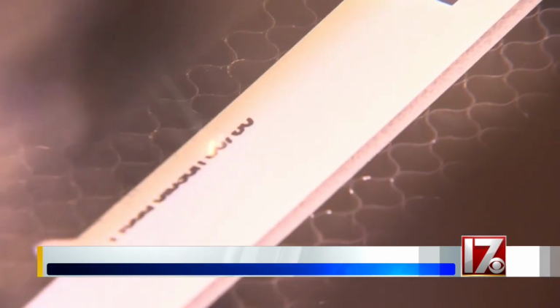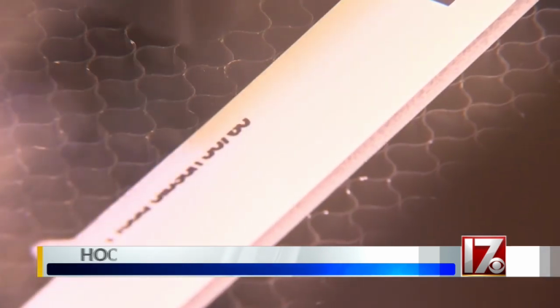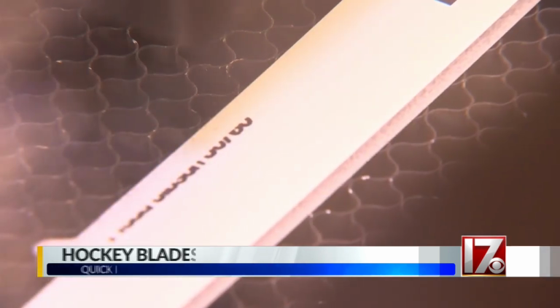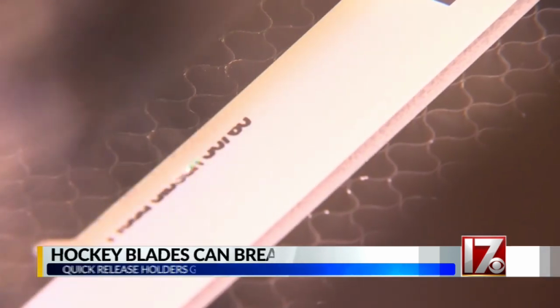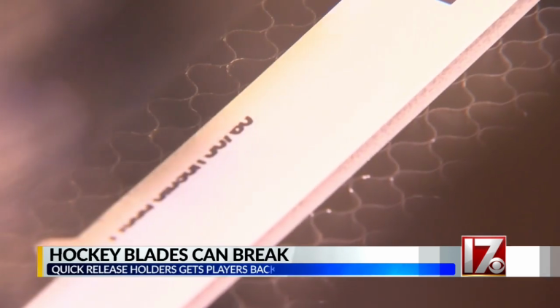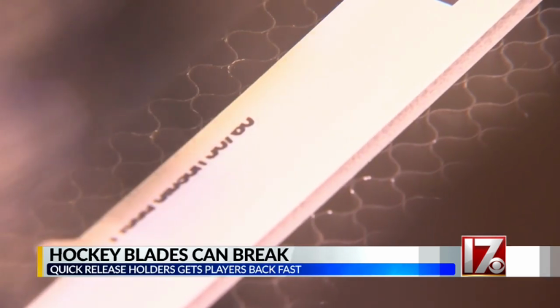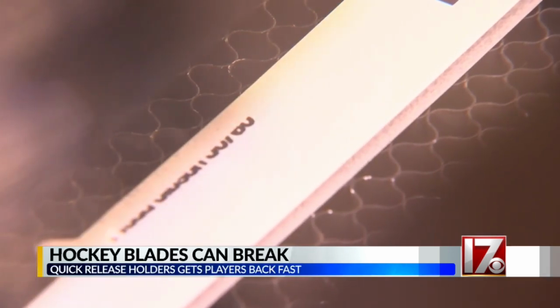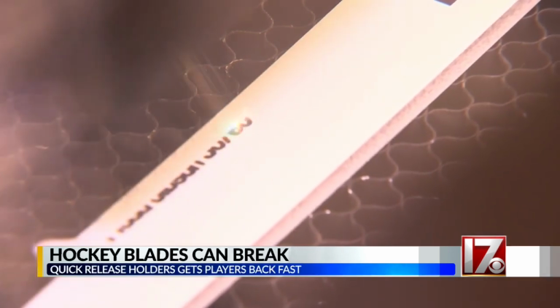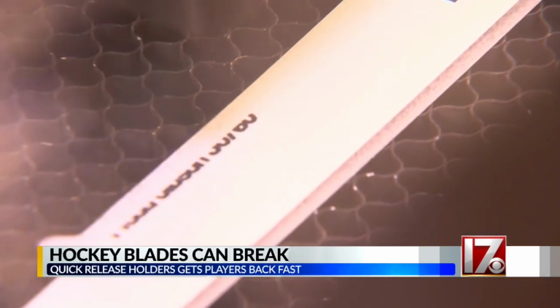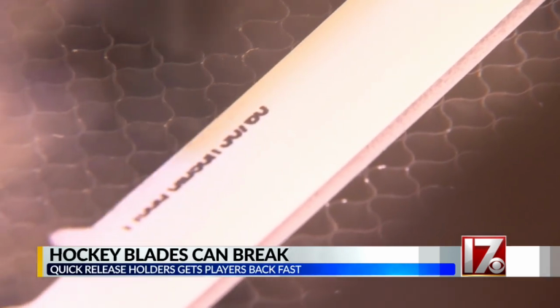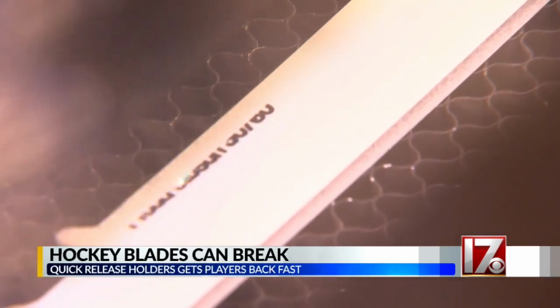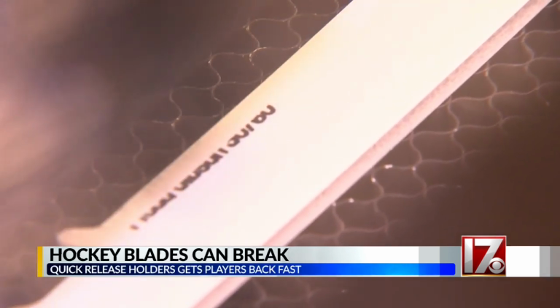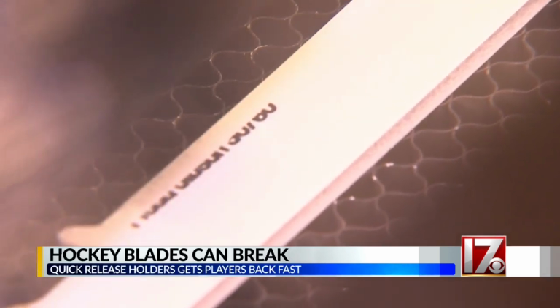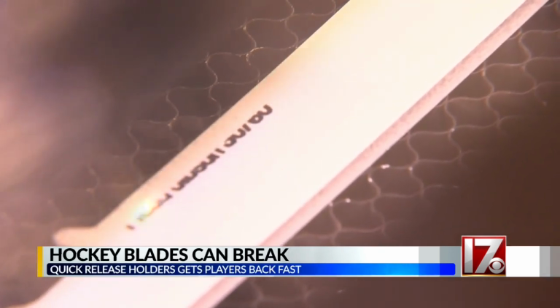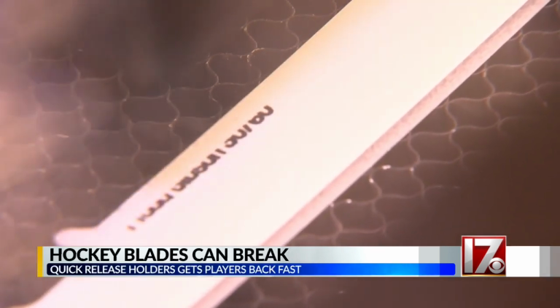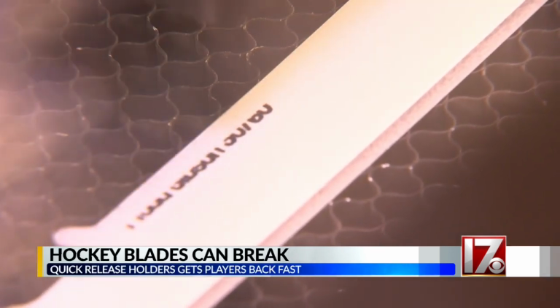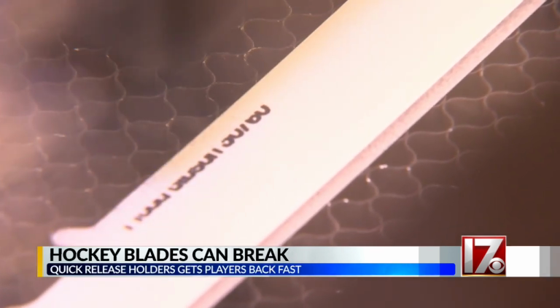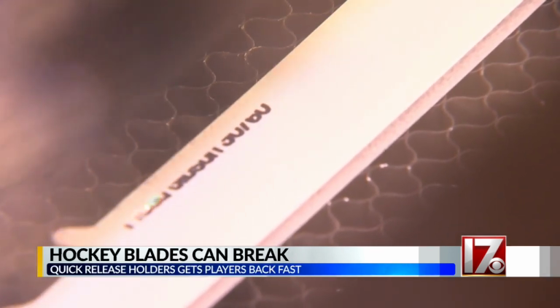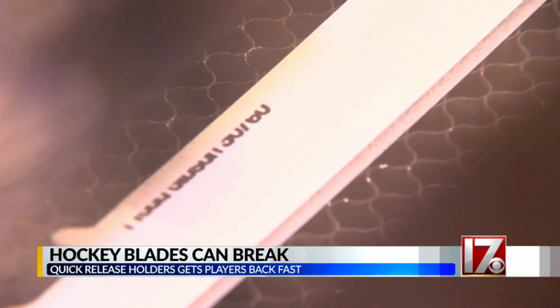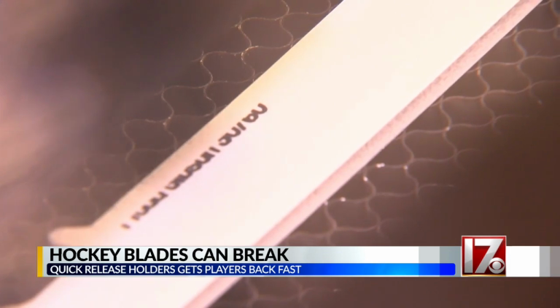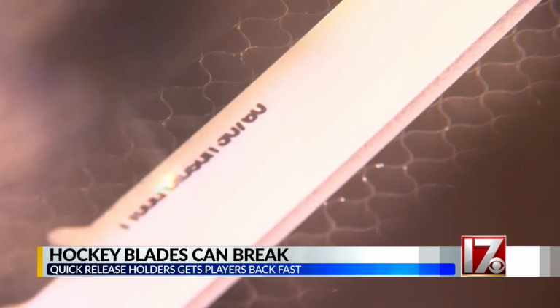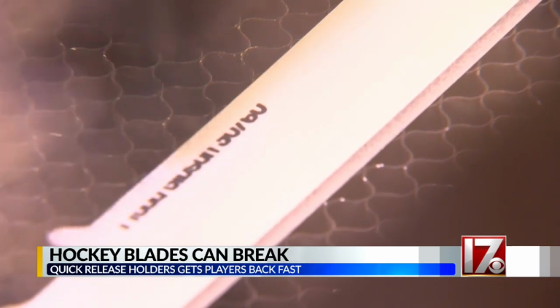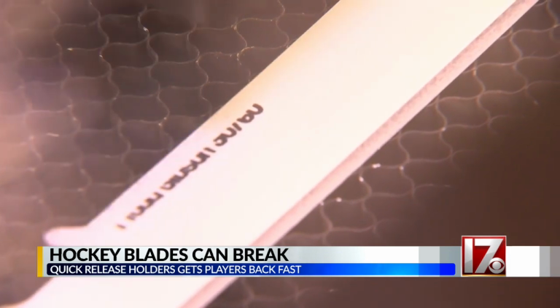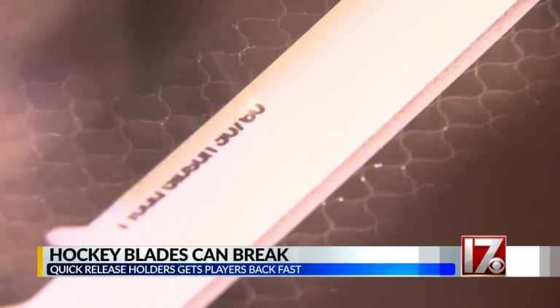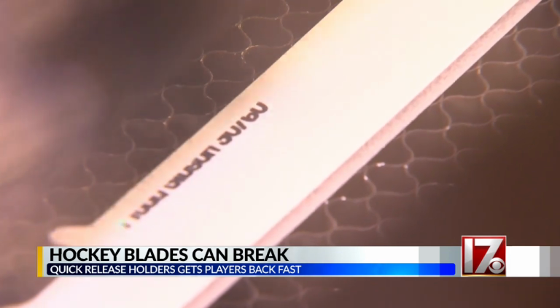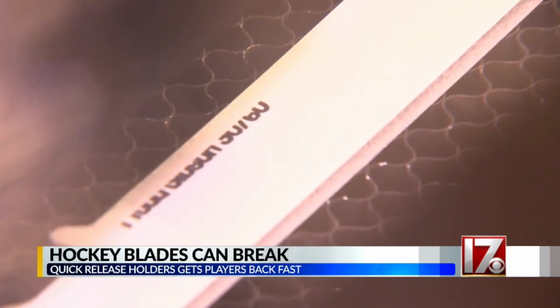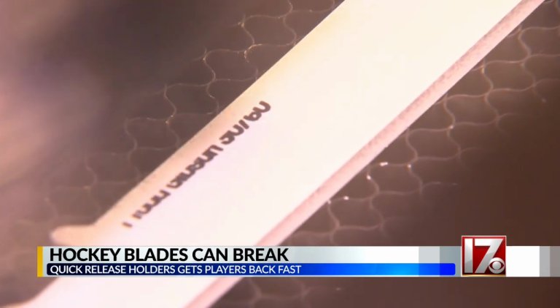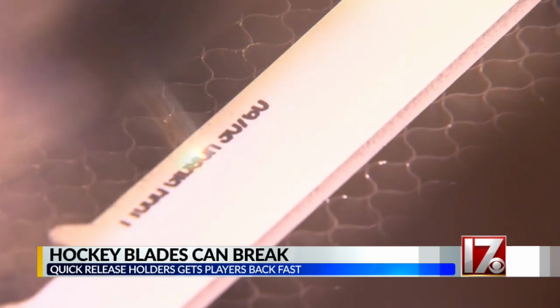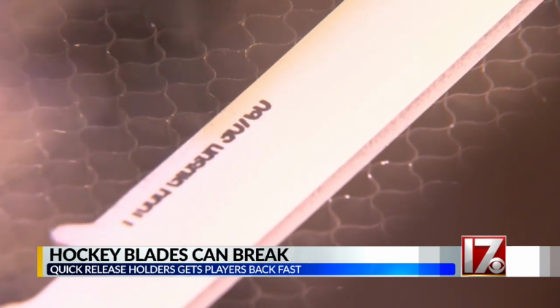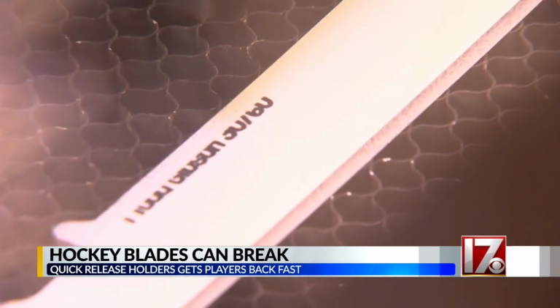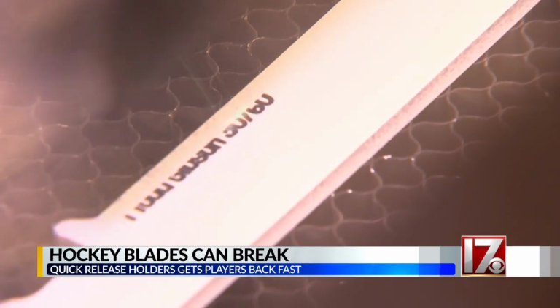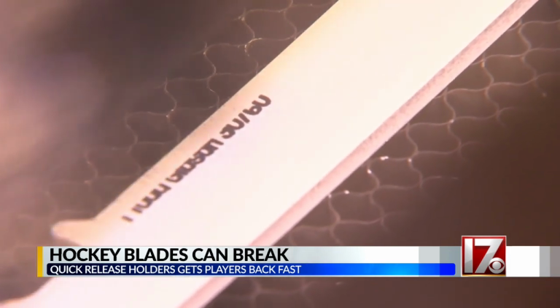For that reason, Scoggins doesn't use just any steel. Think of really high-end chef knives — it's the same steel.